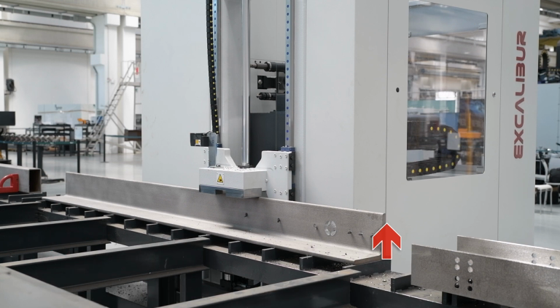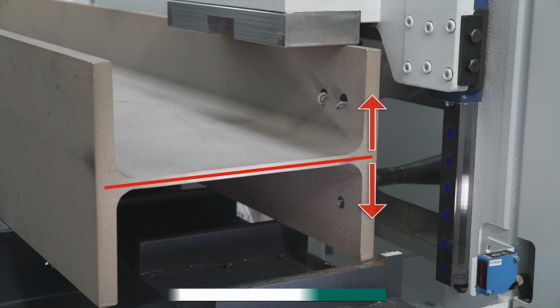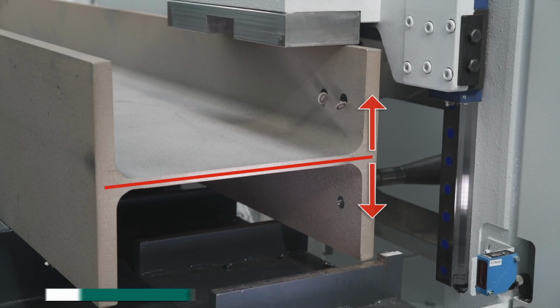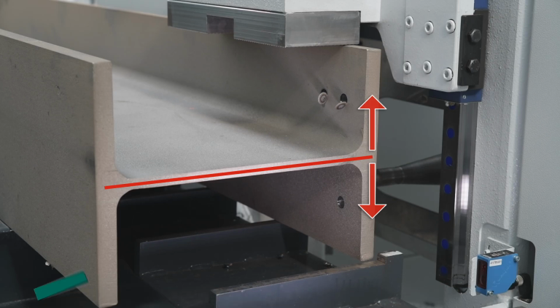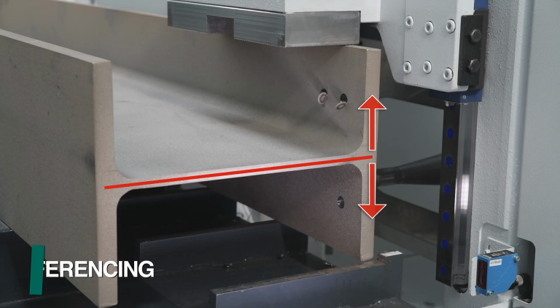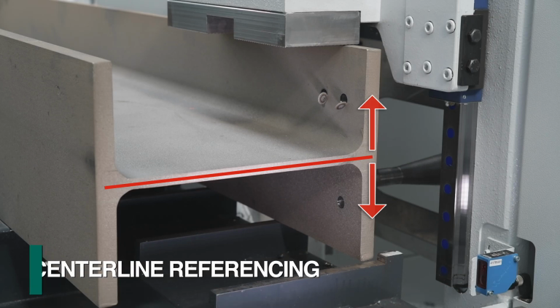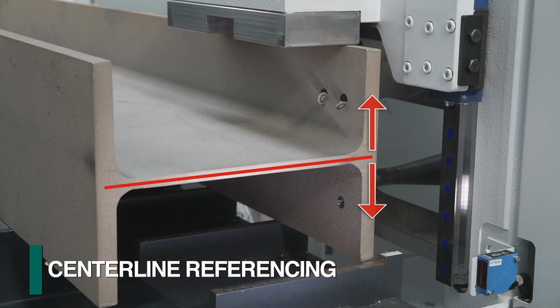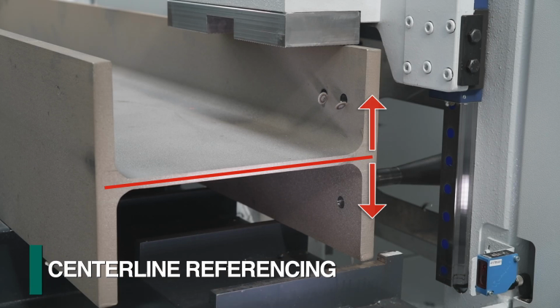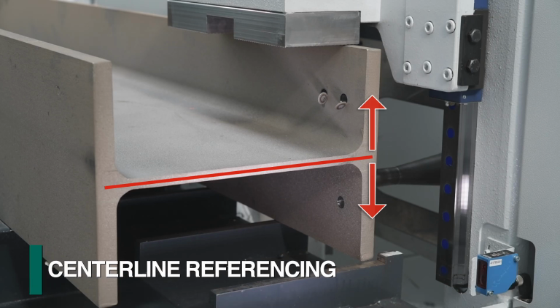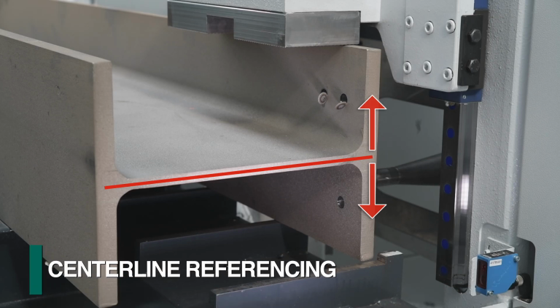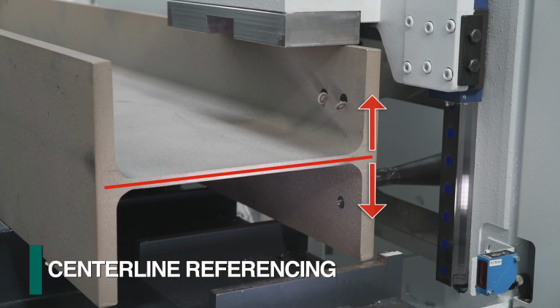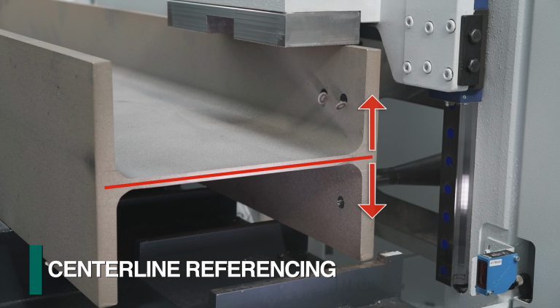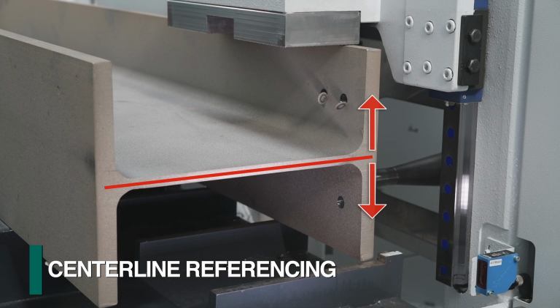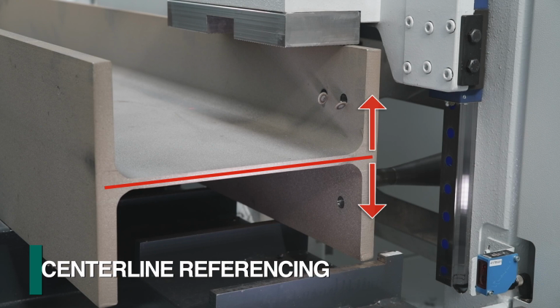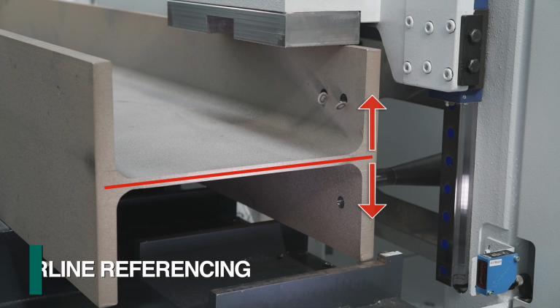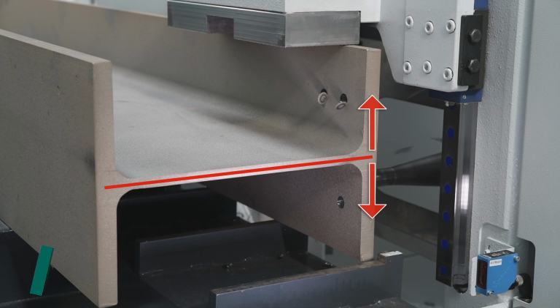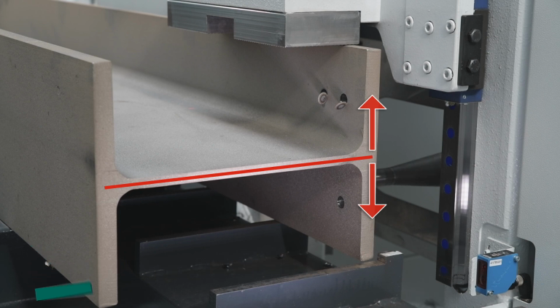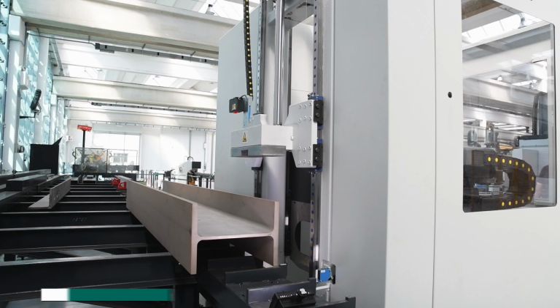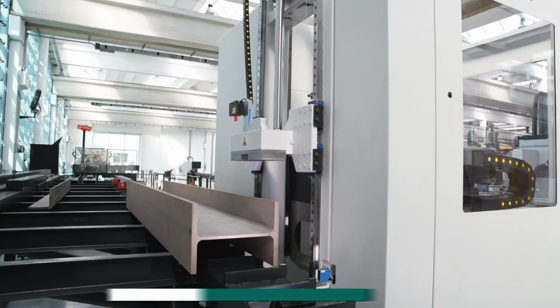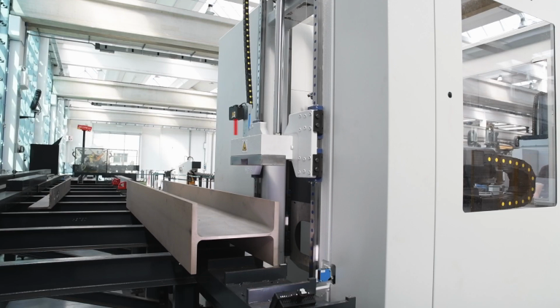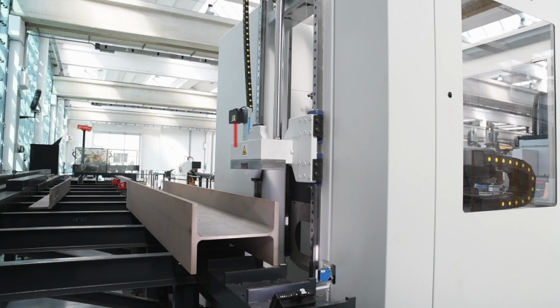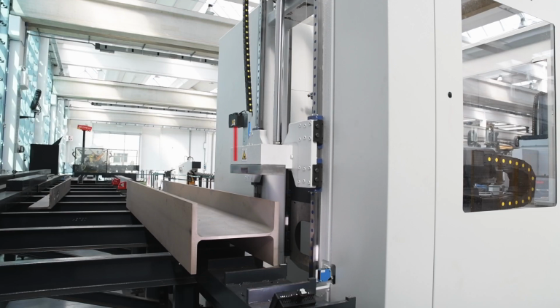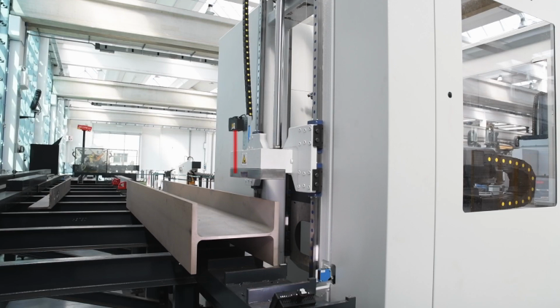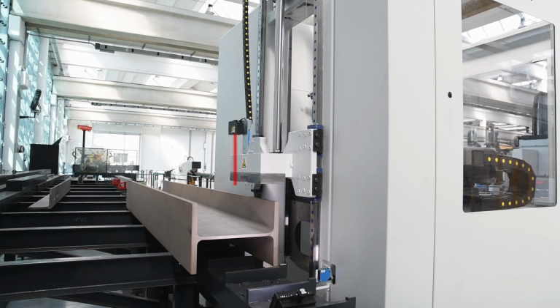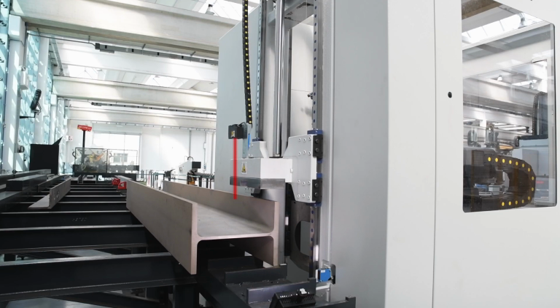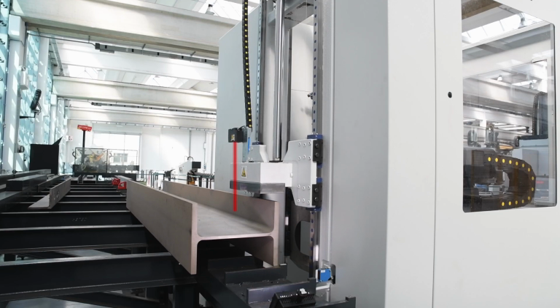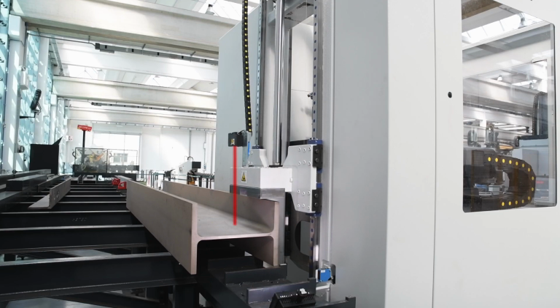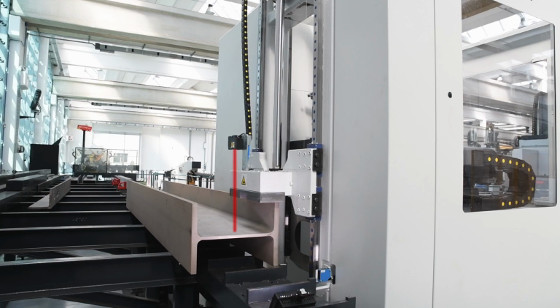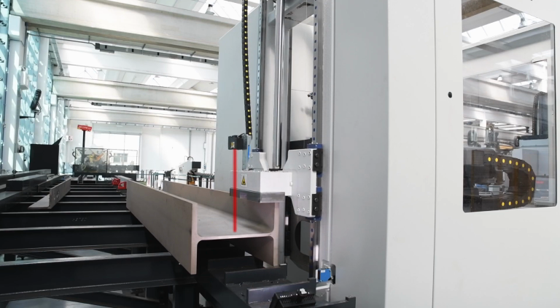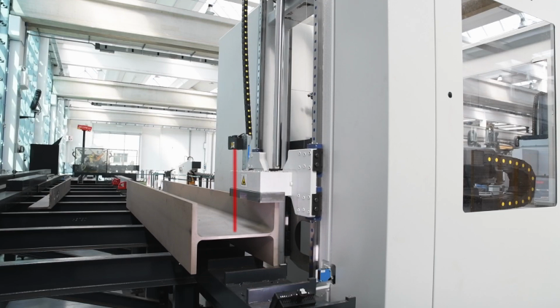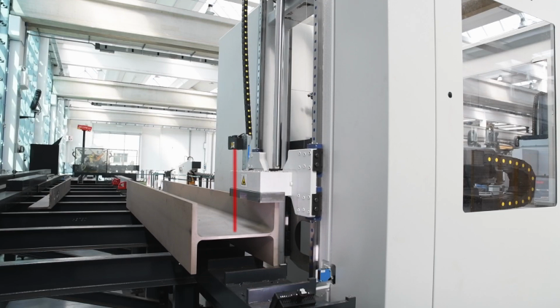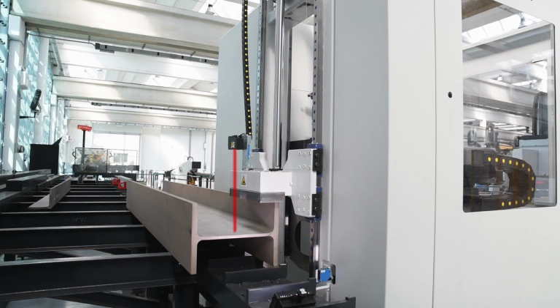When drilling flanges that are referenced from the center line of the web, the non-contact laser probe can establish this location.